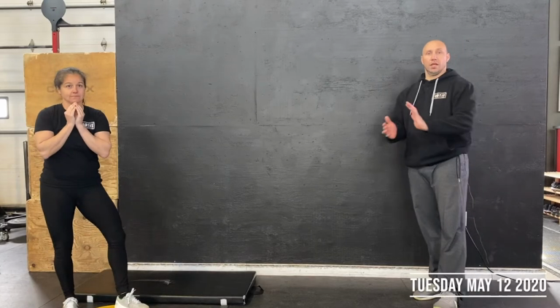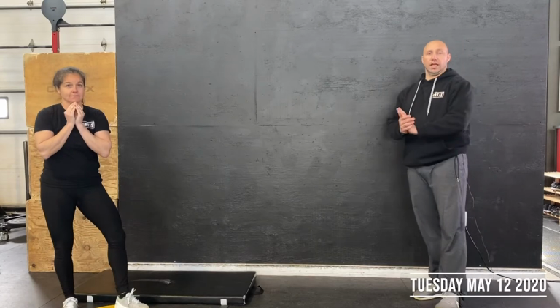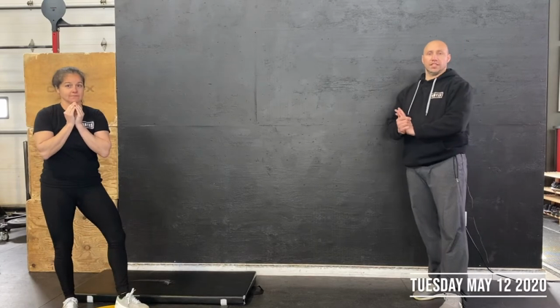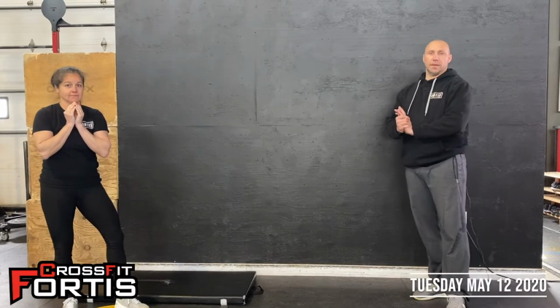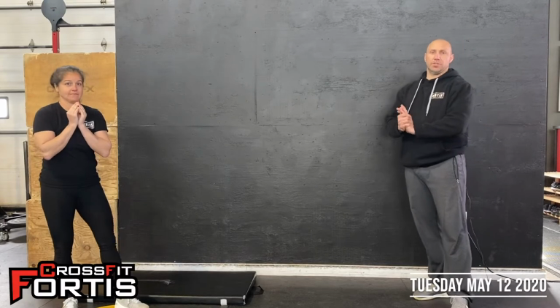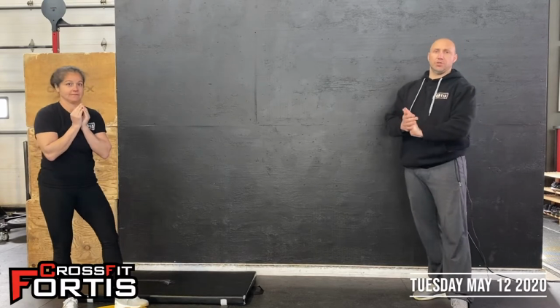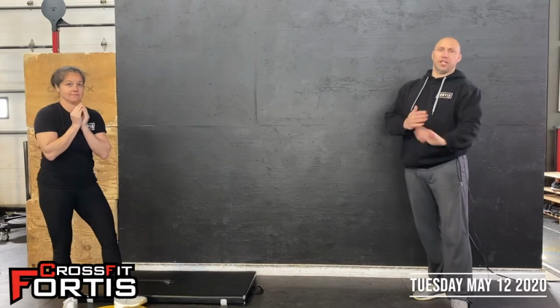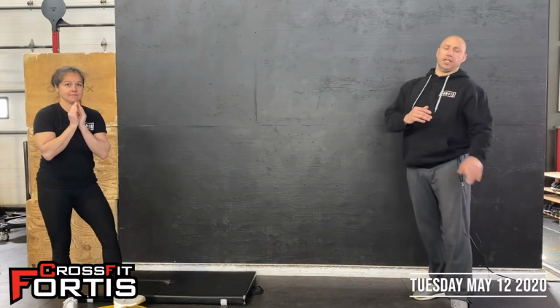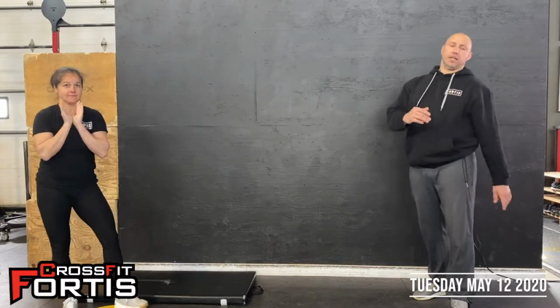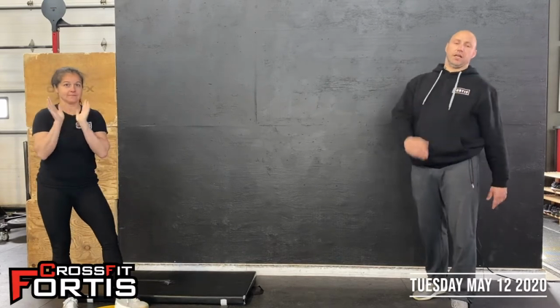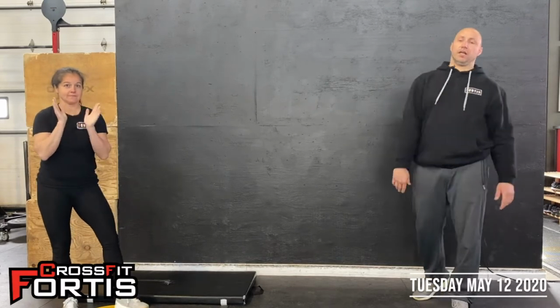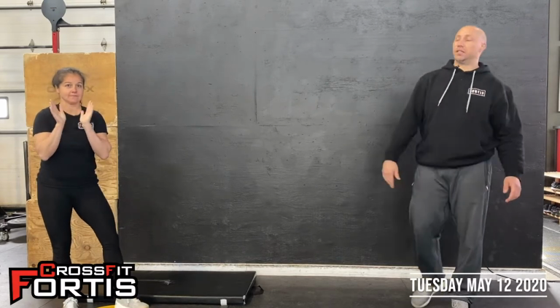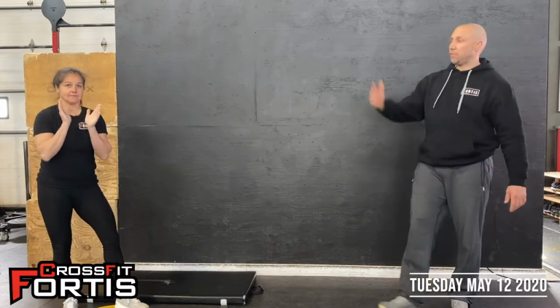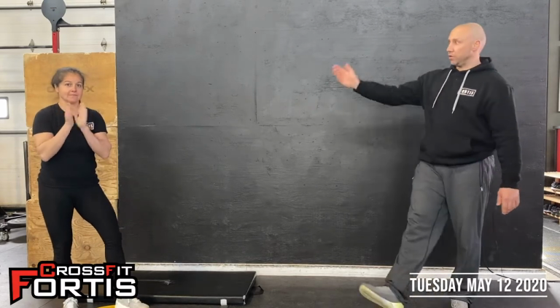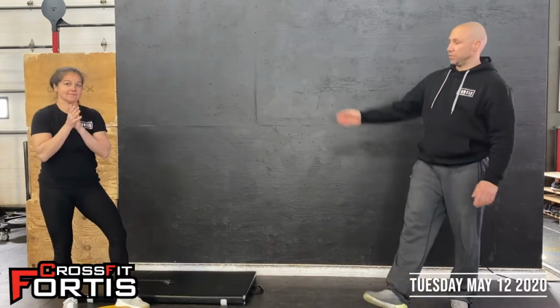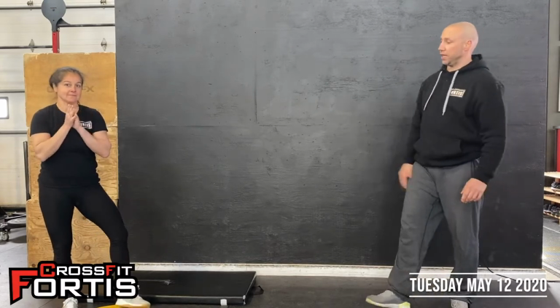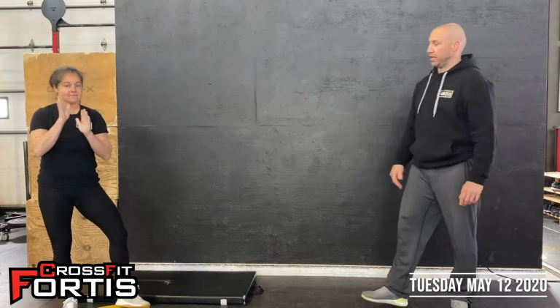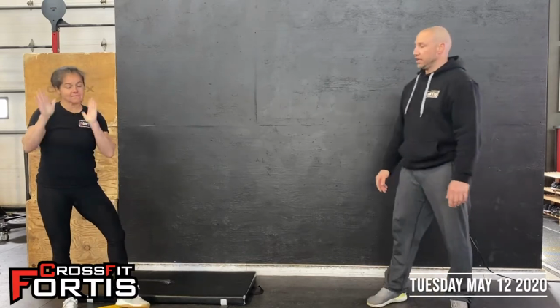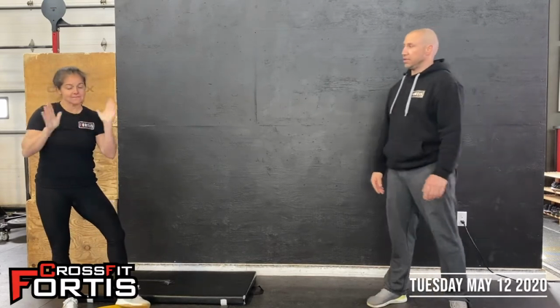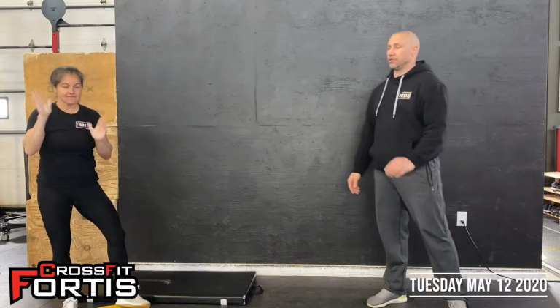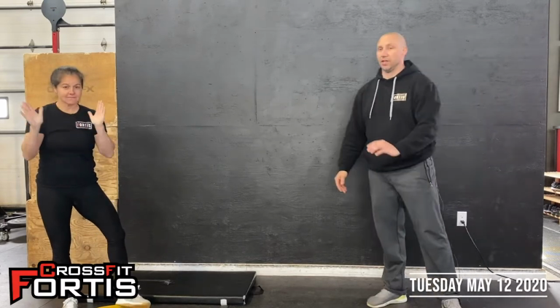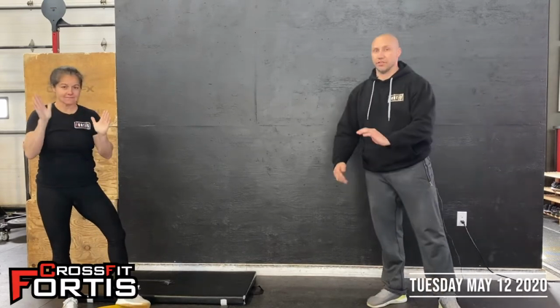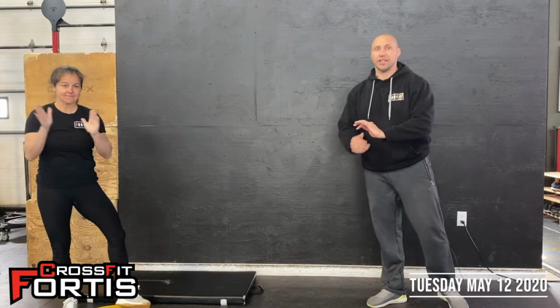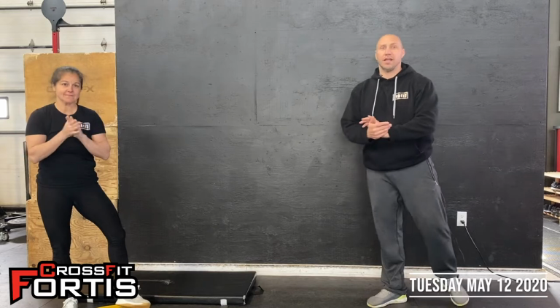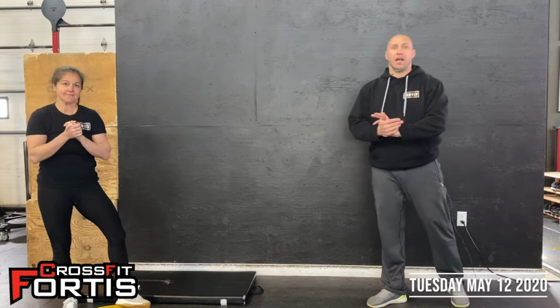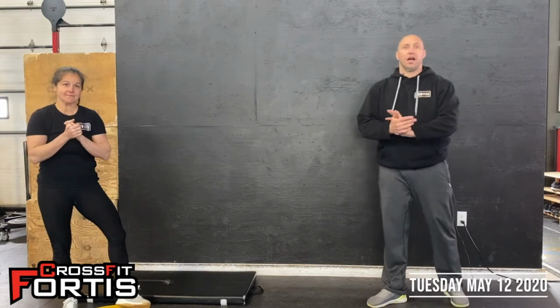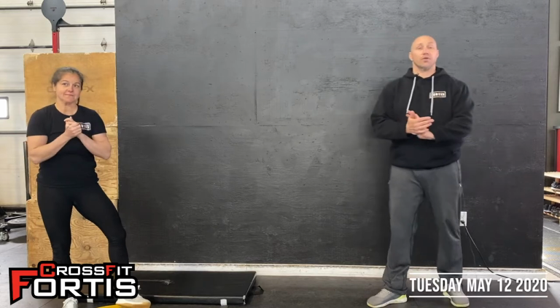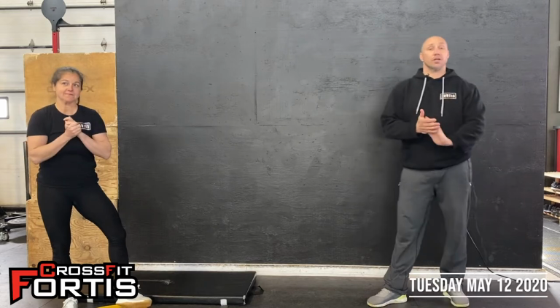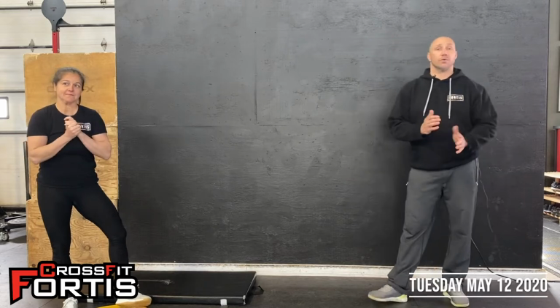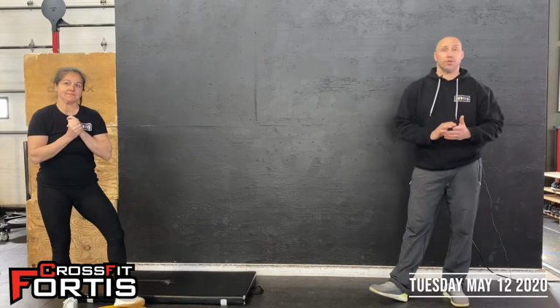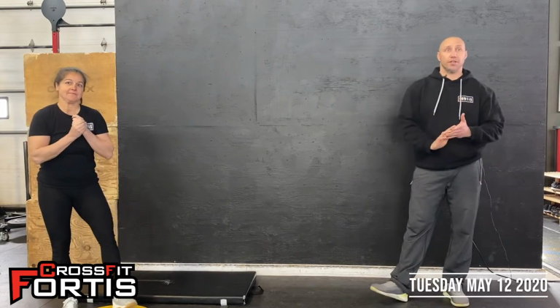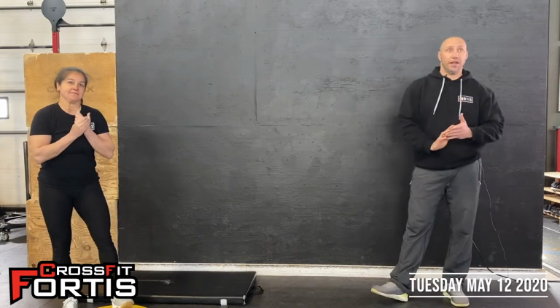Hey guys, happy Tuesday. I've got Paula with me today to demonstrate everything. We've got a good one for you today.